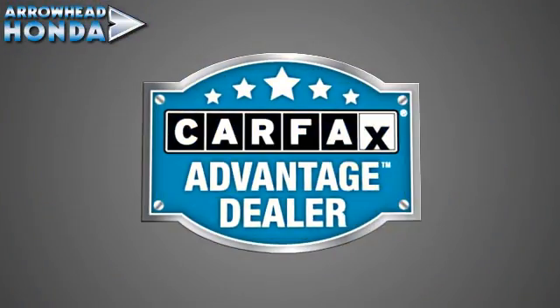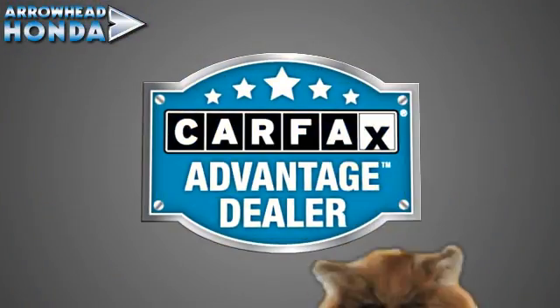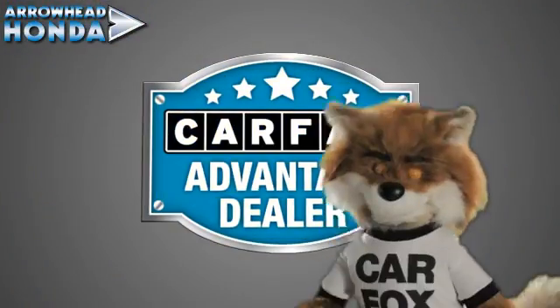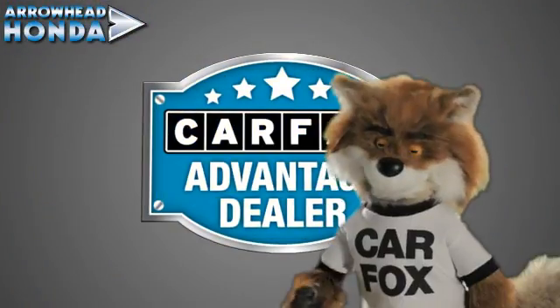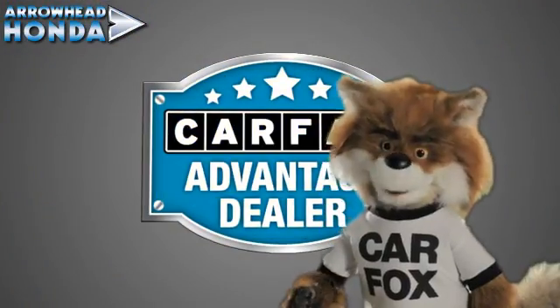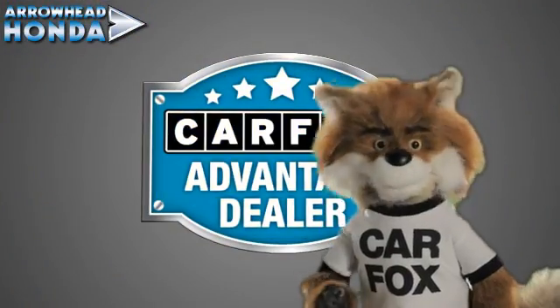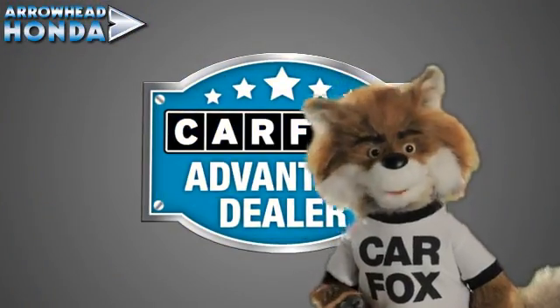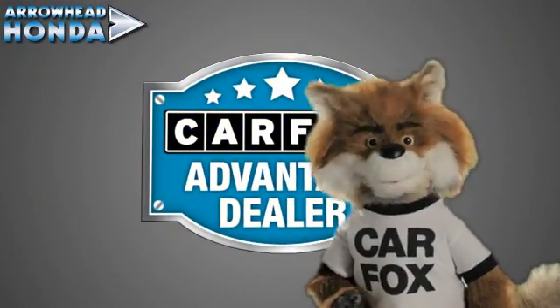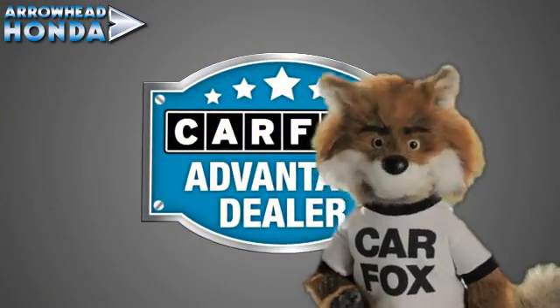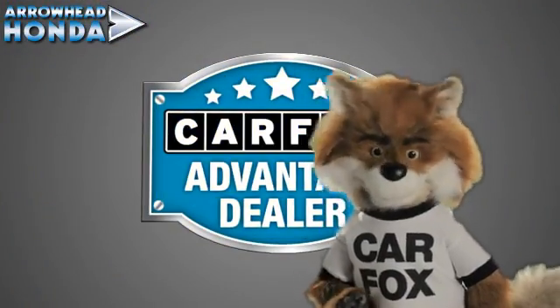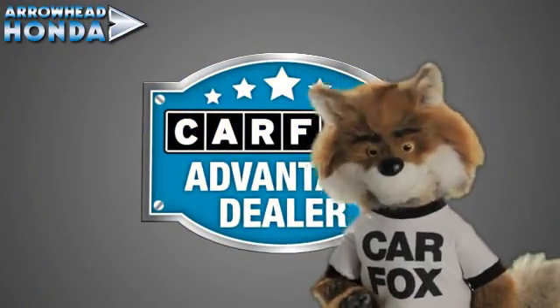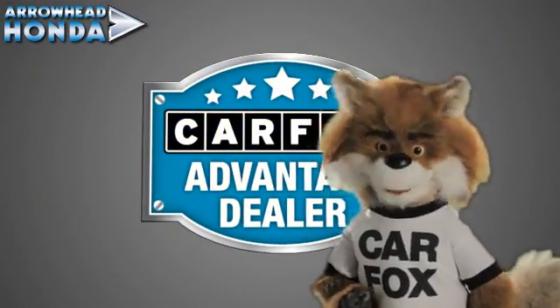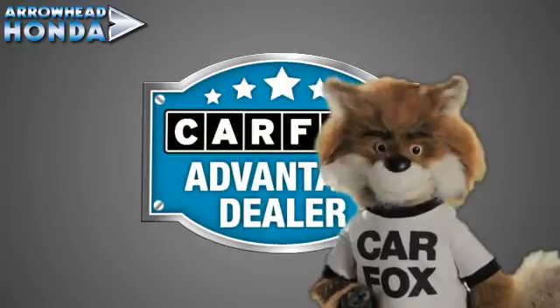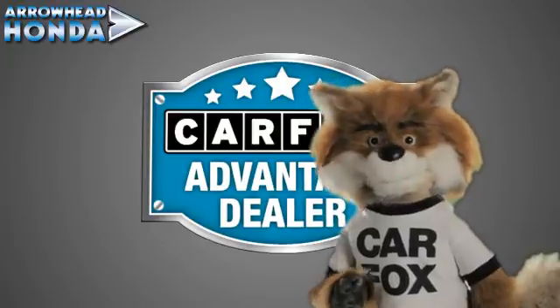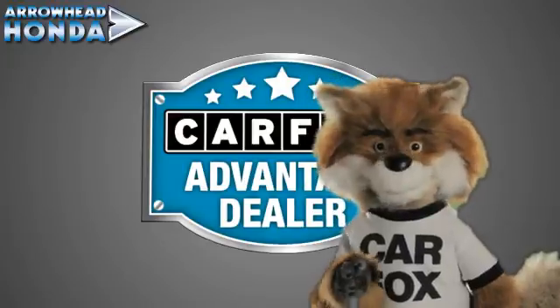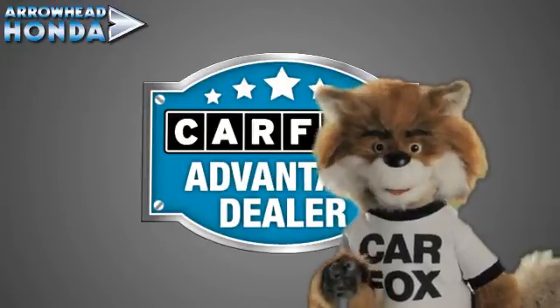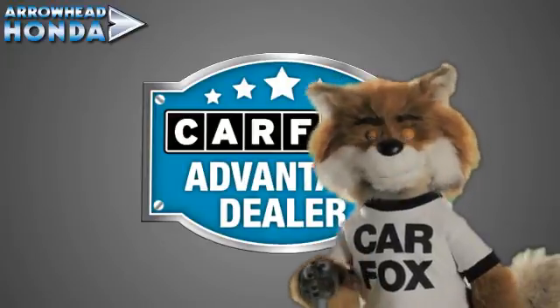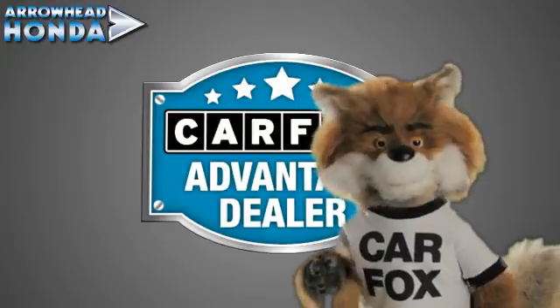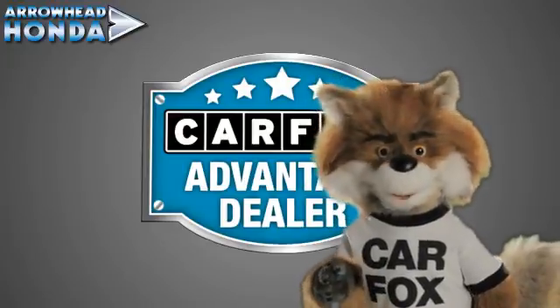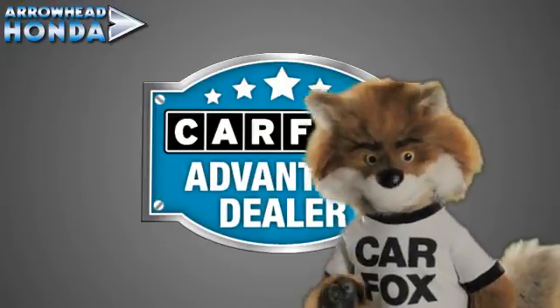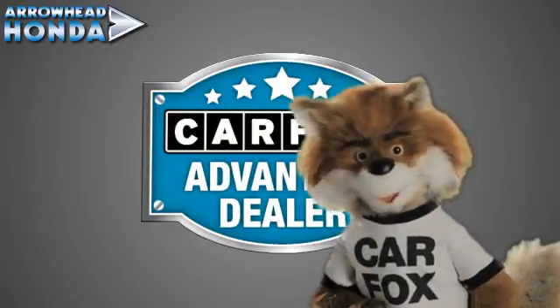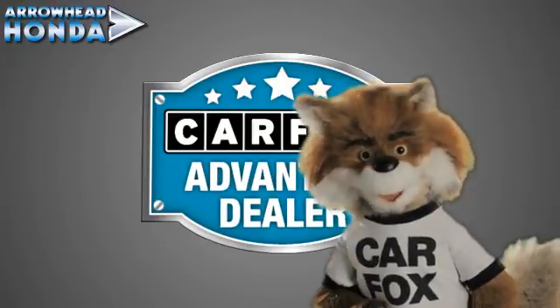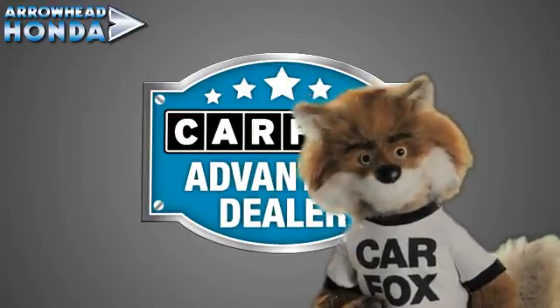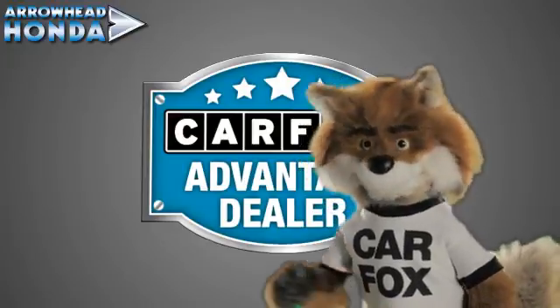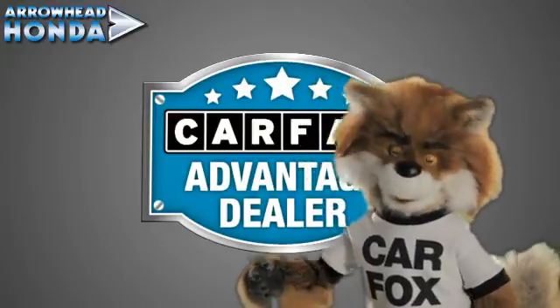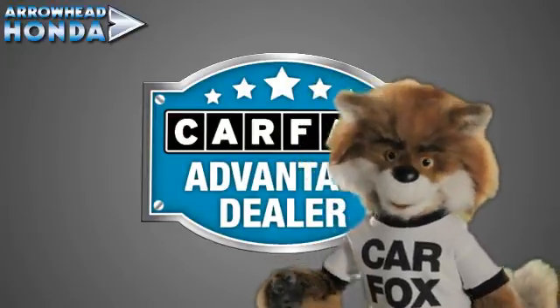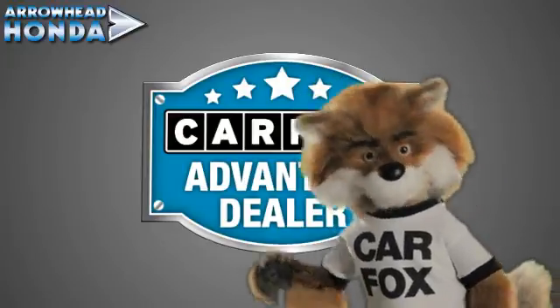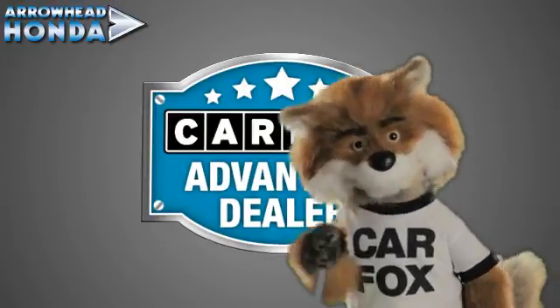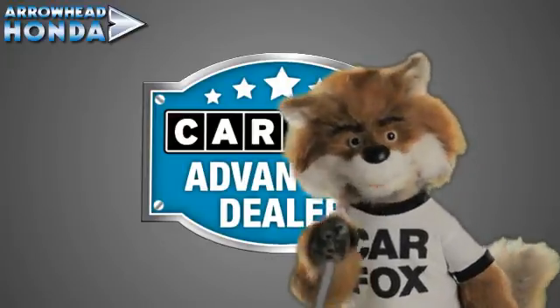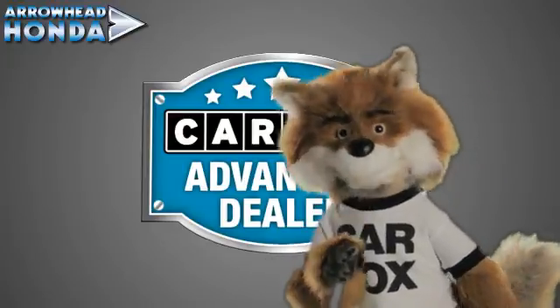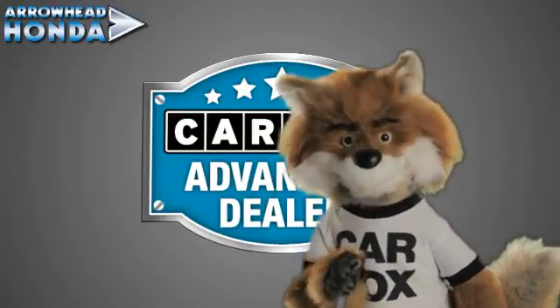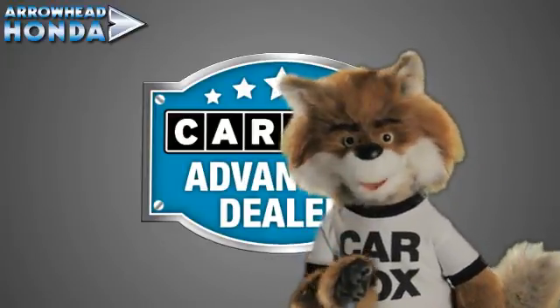Just say, show me the Carfax at Arrowhead Honda, a Carfax Advantage dealer.